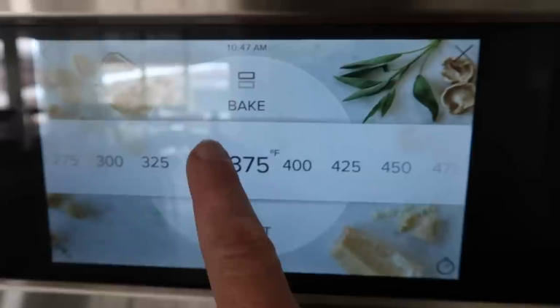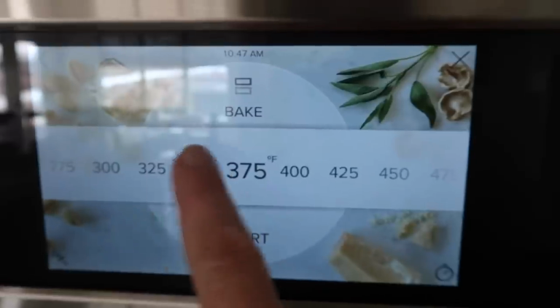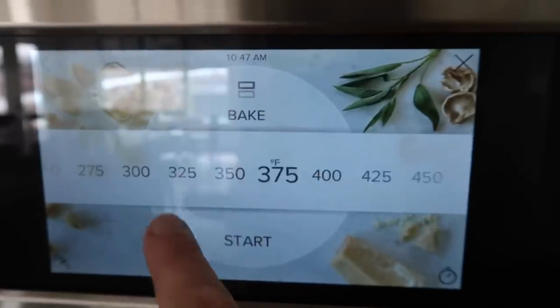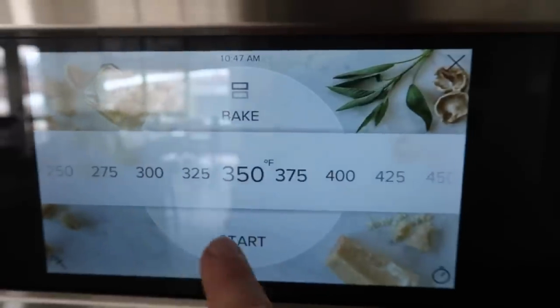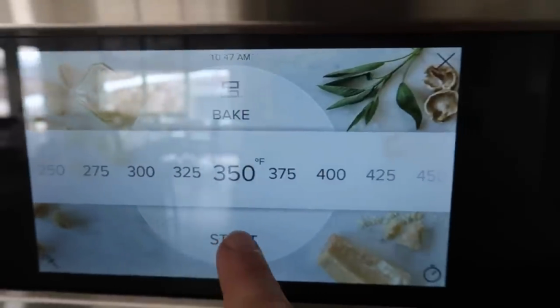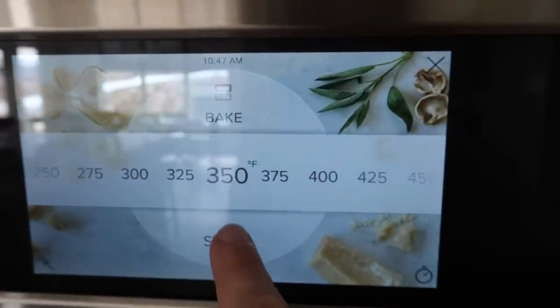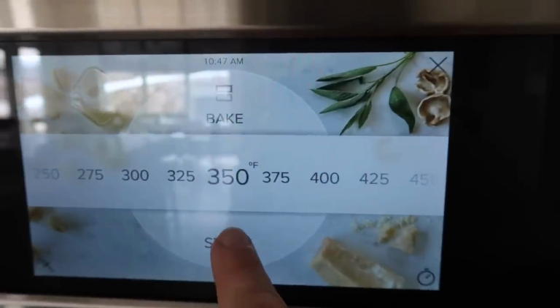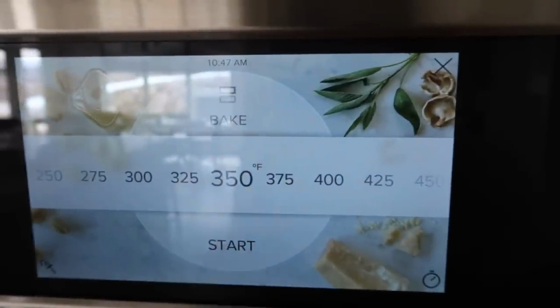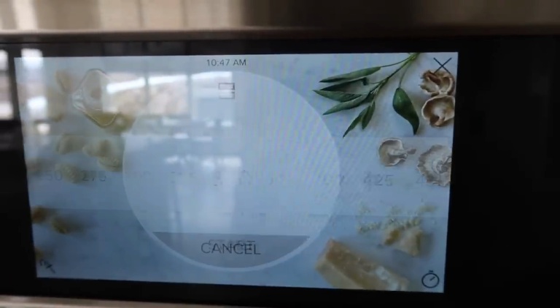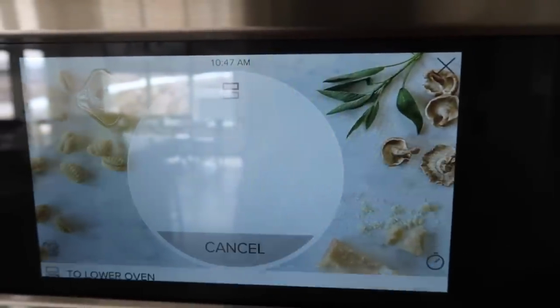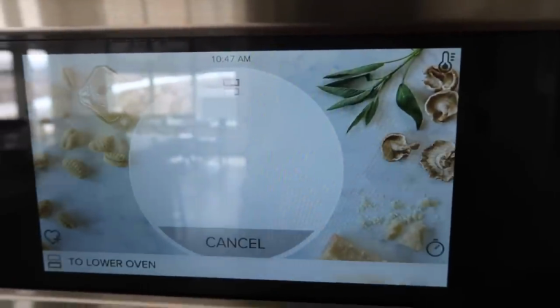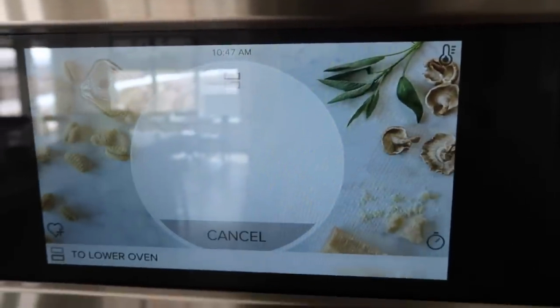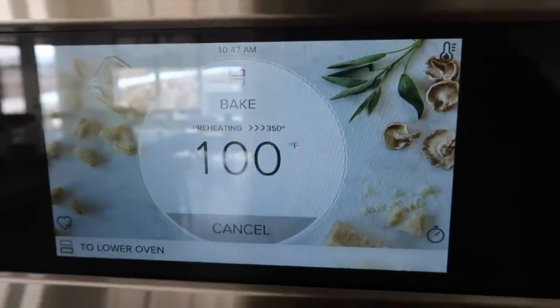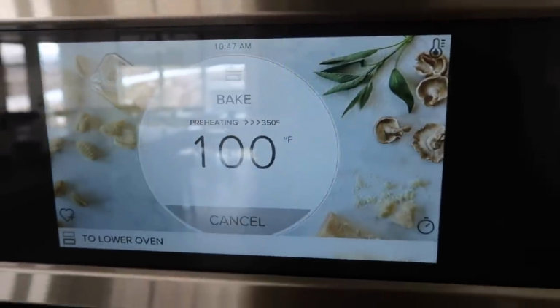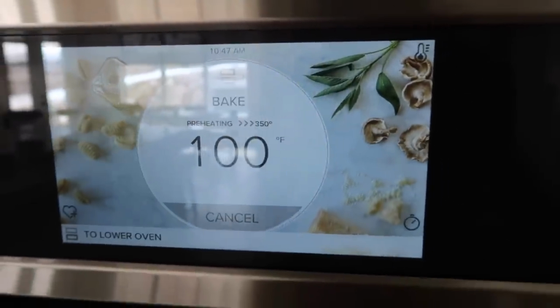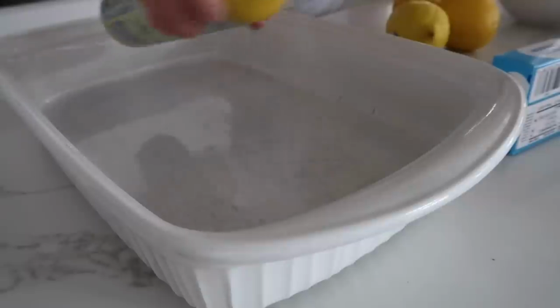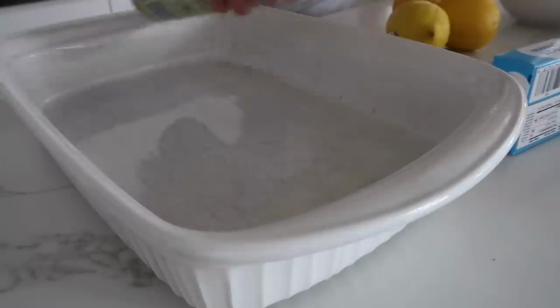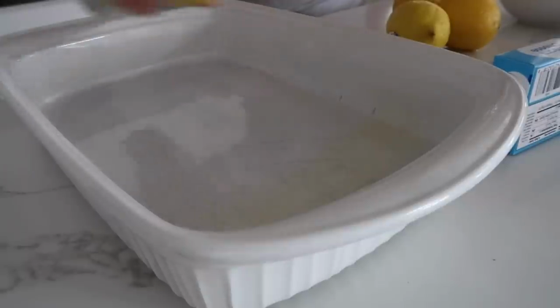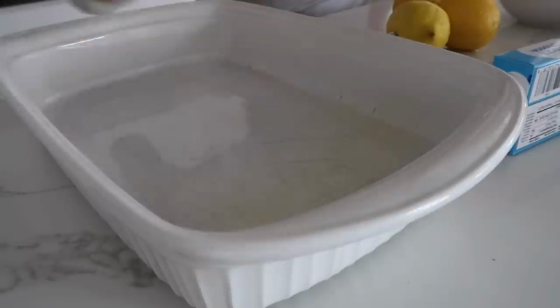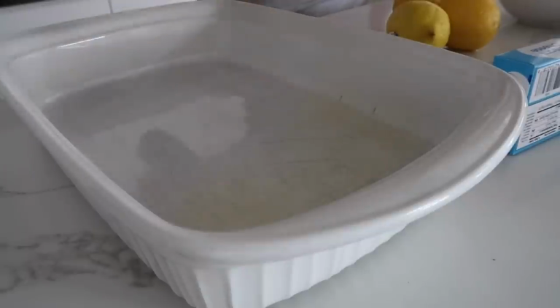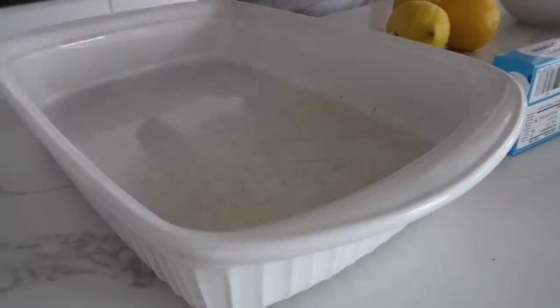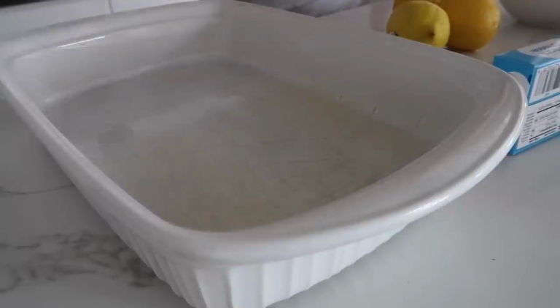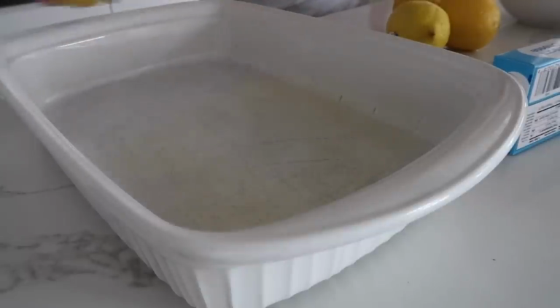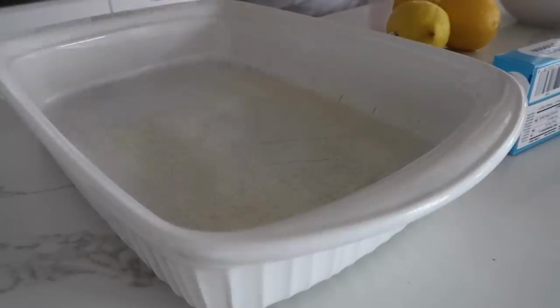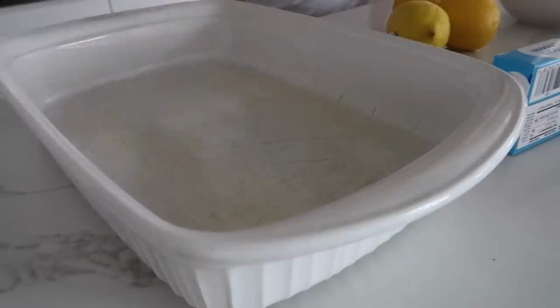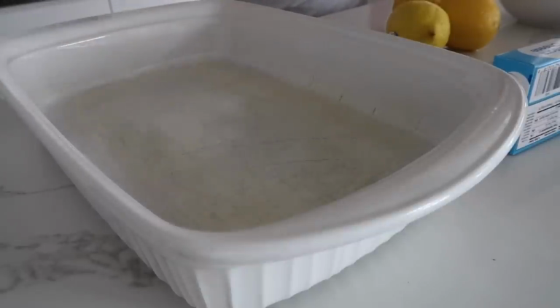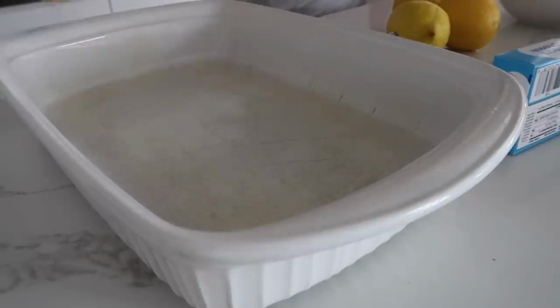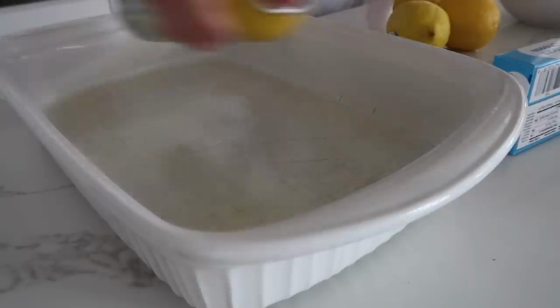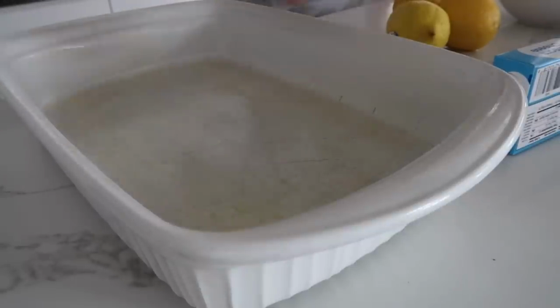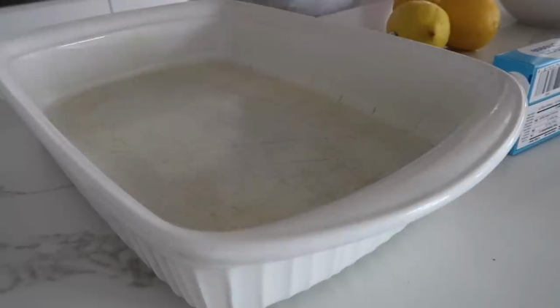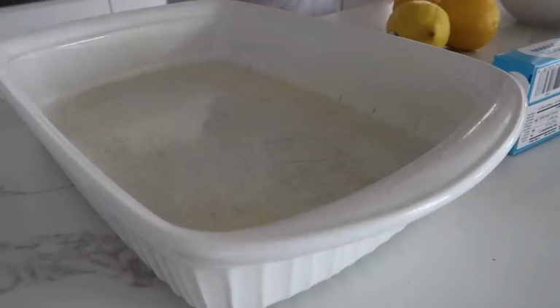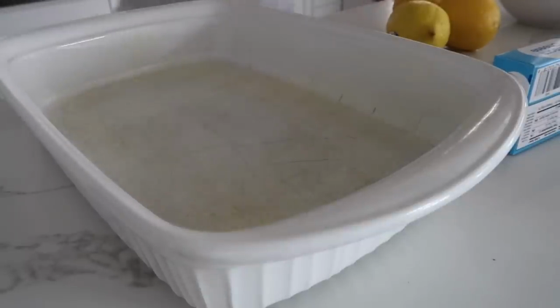Preheat your oven to 350 degrees. Next you're going to take a 9x13 pan and spray it with some cooking spray.